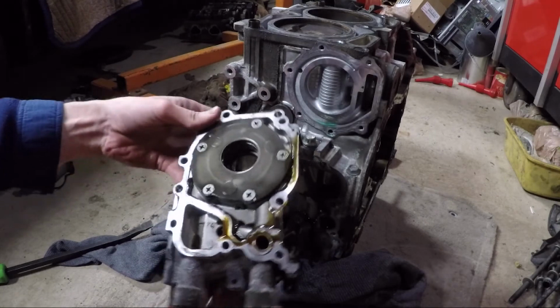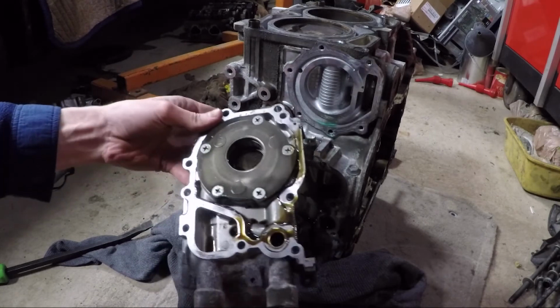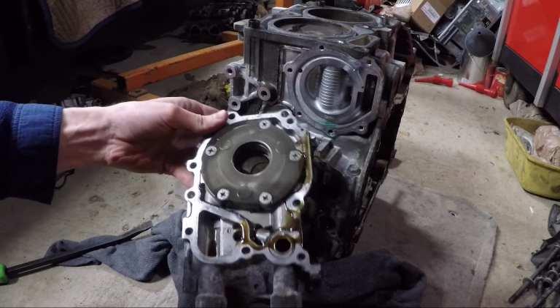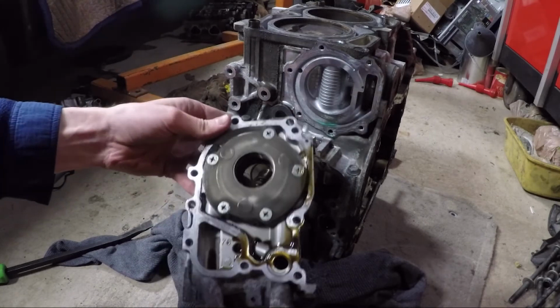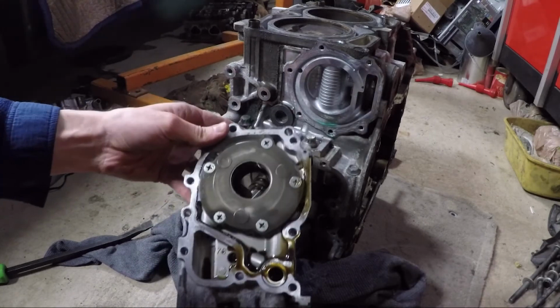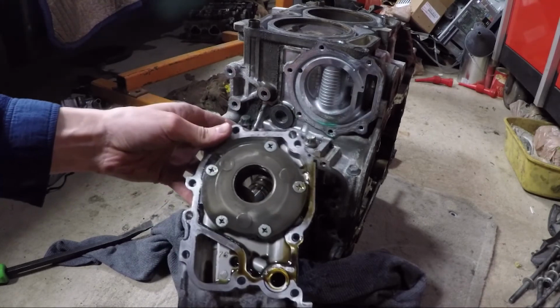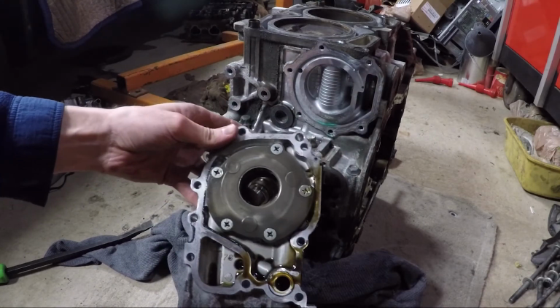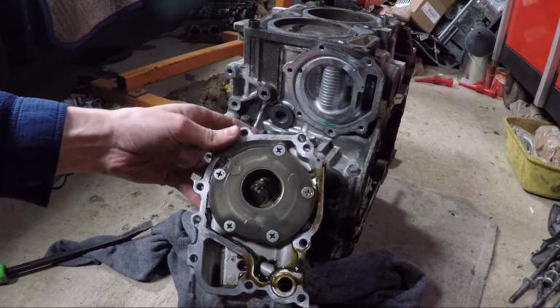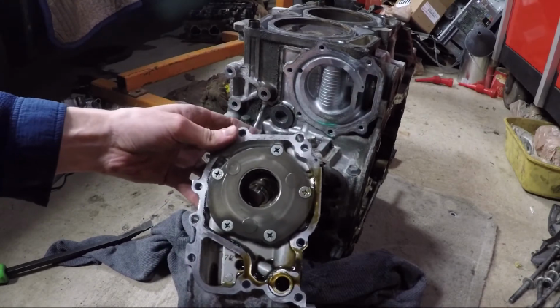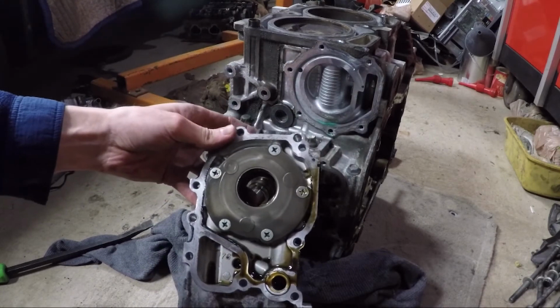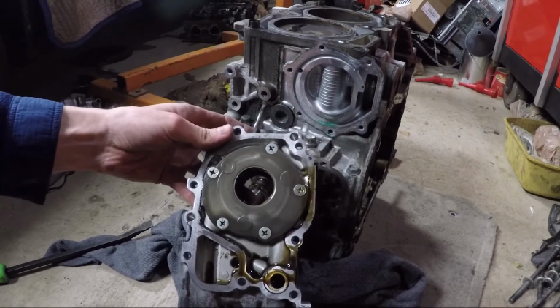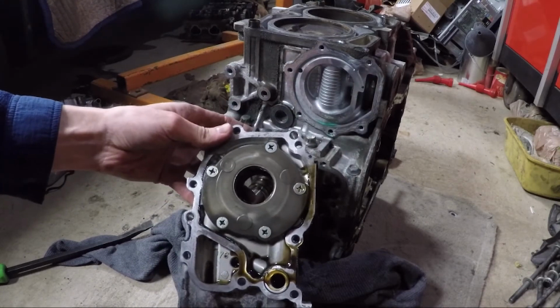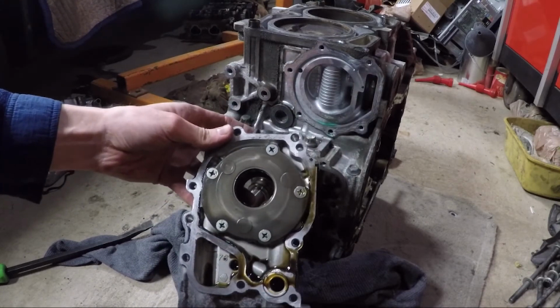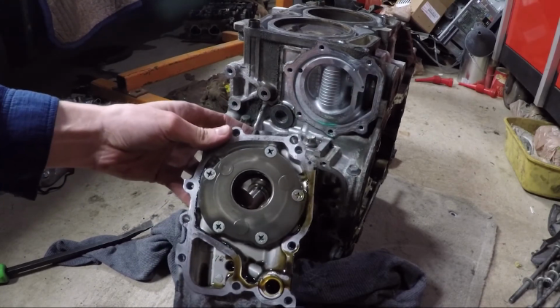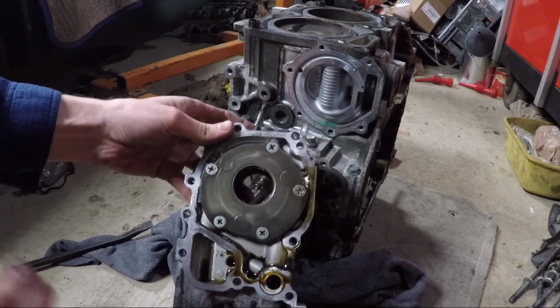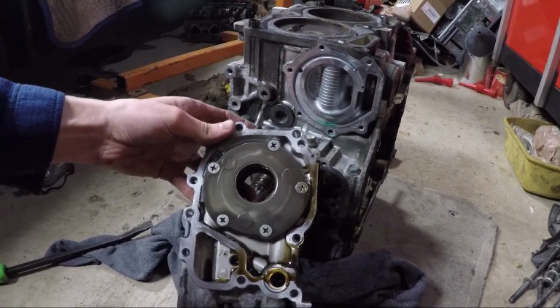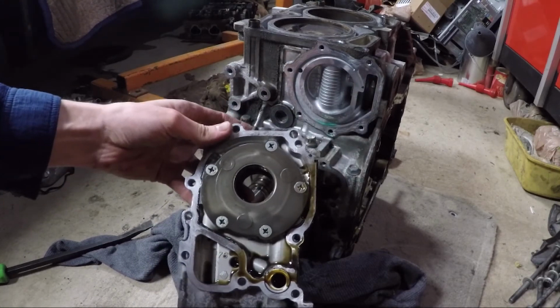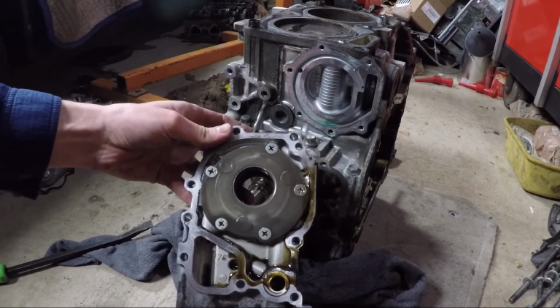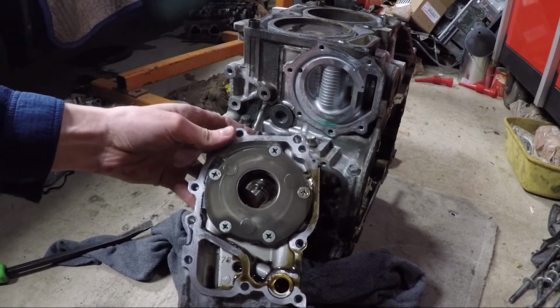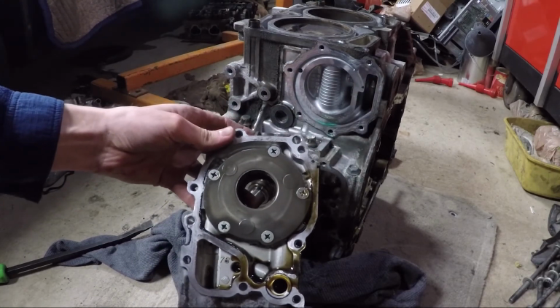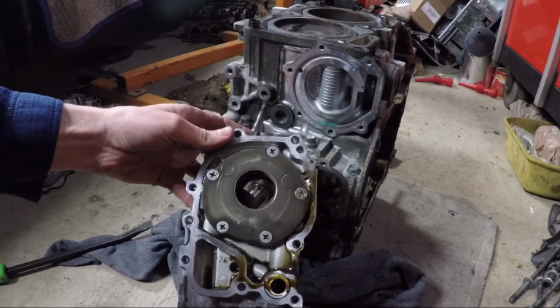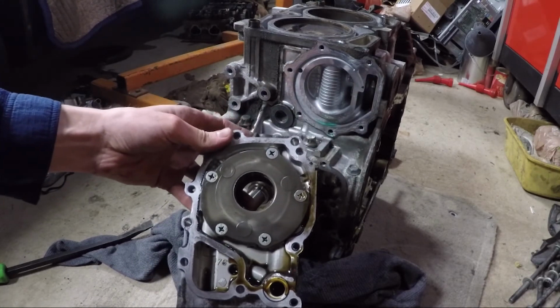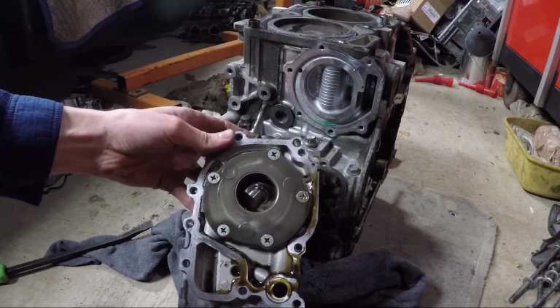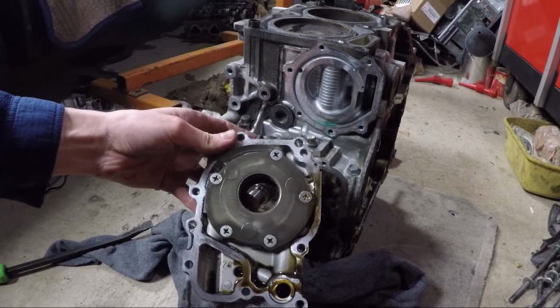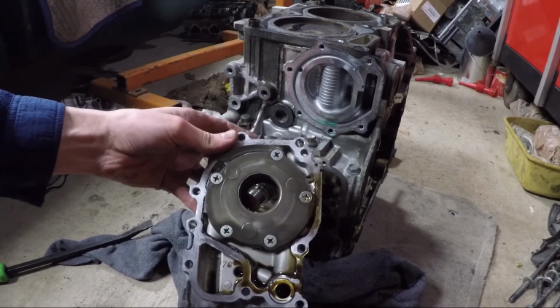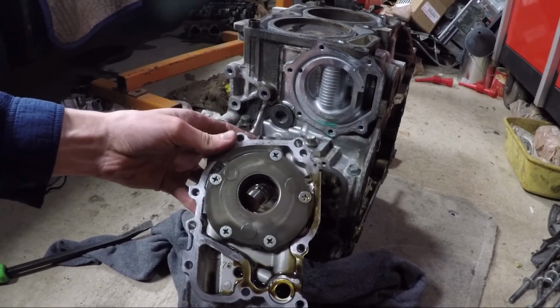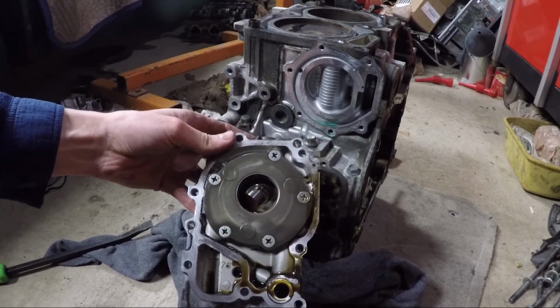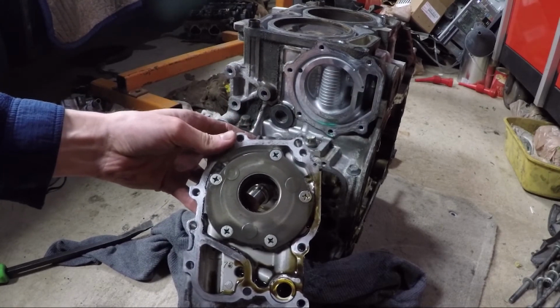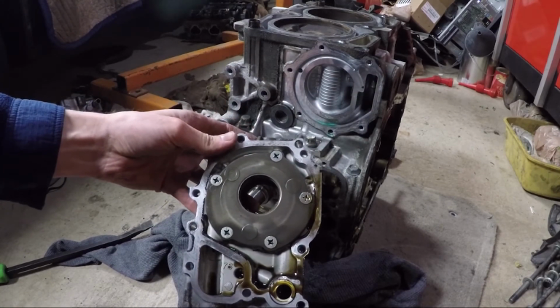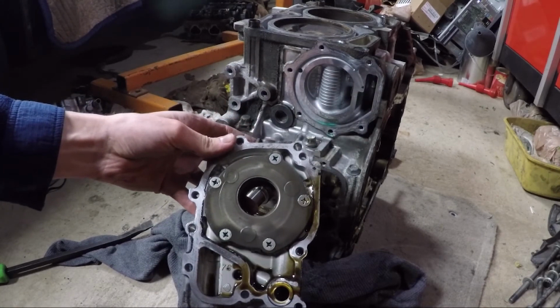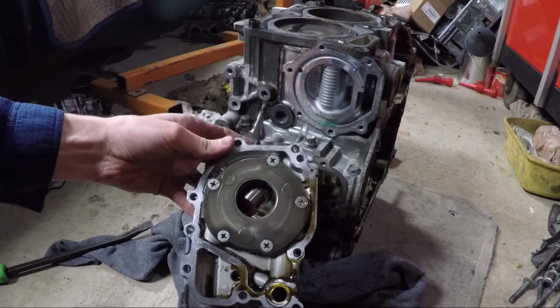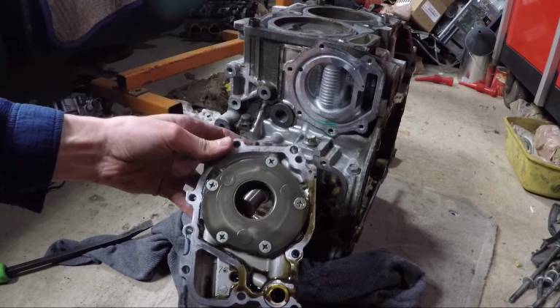Thanks for watching, and tune in next time as I show you how I split this block apart to check the internals.